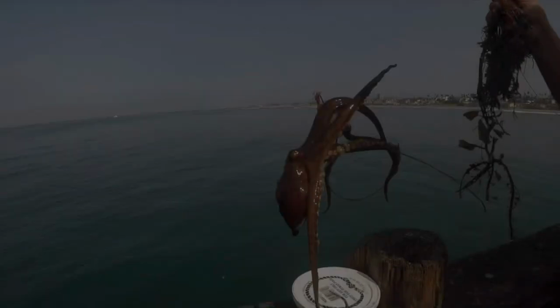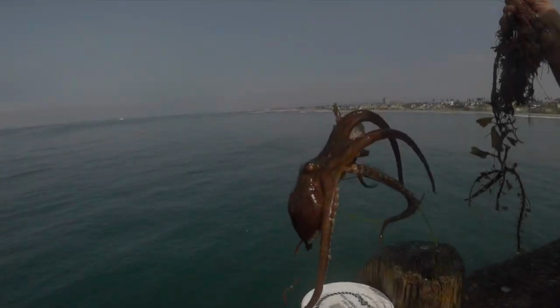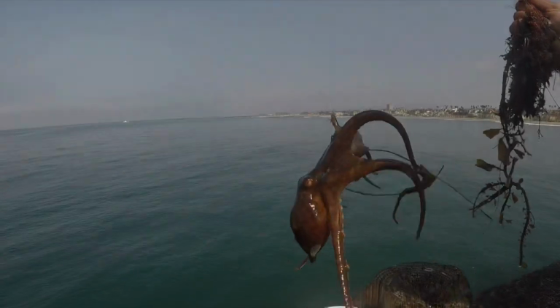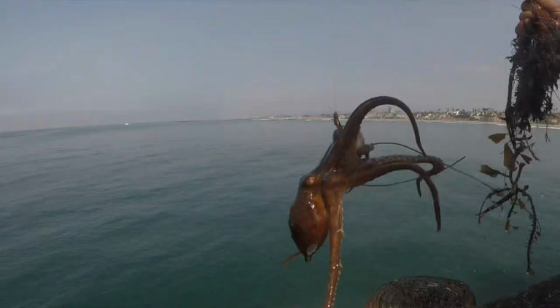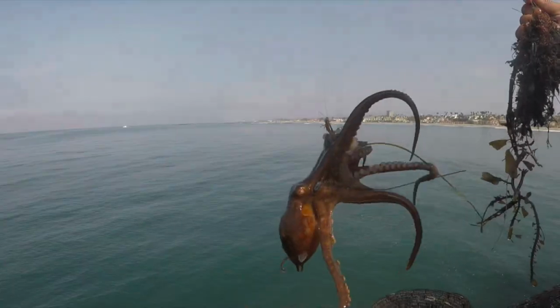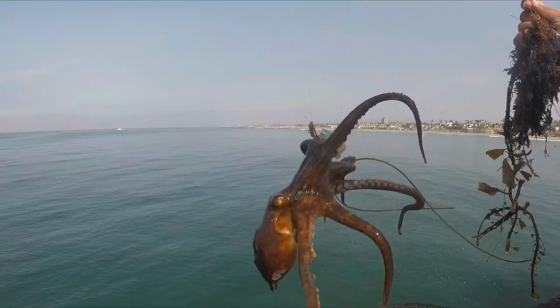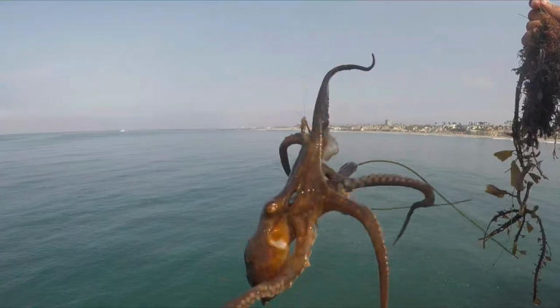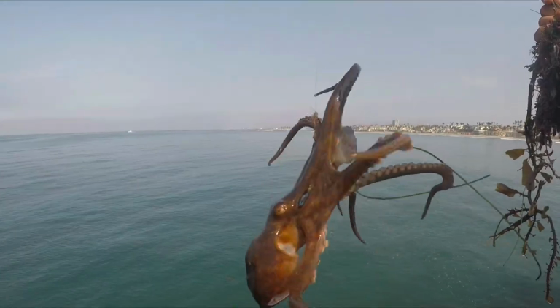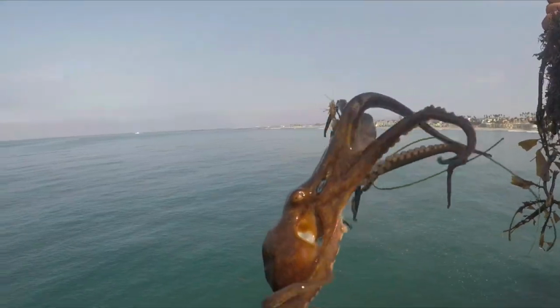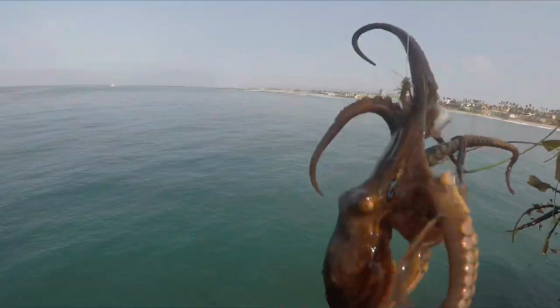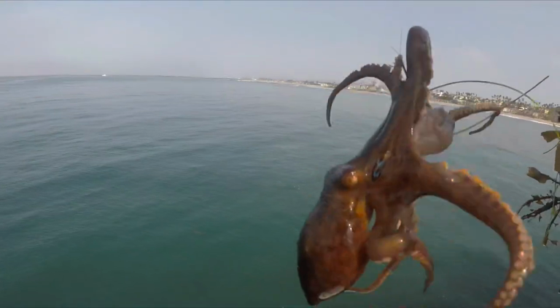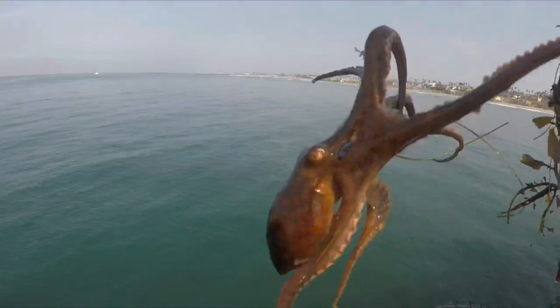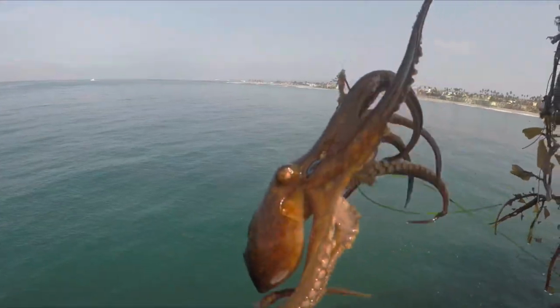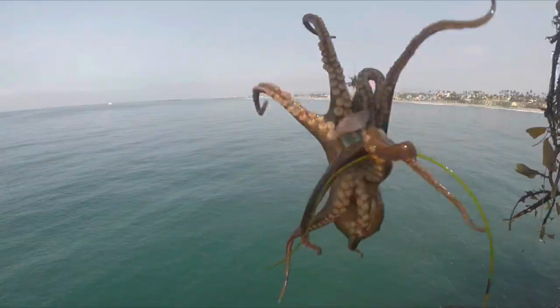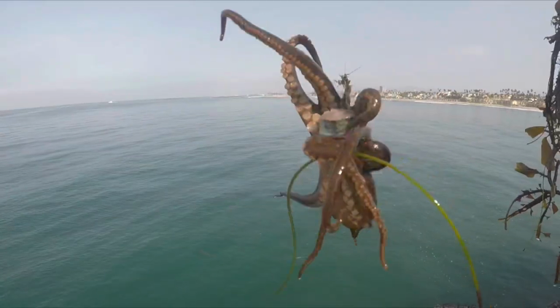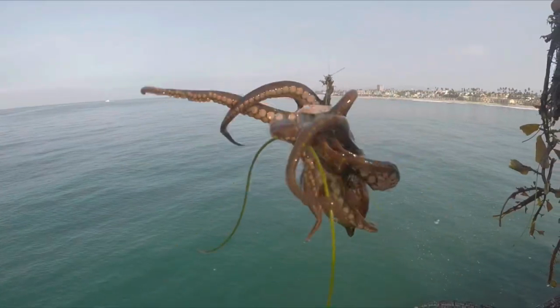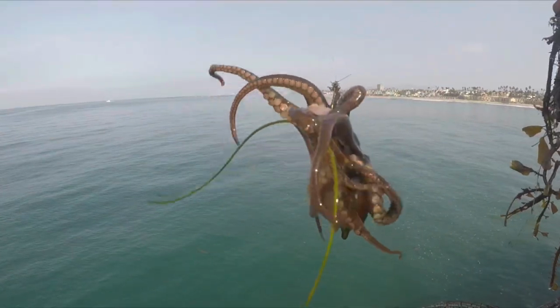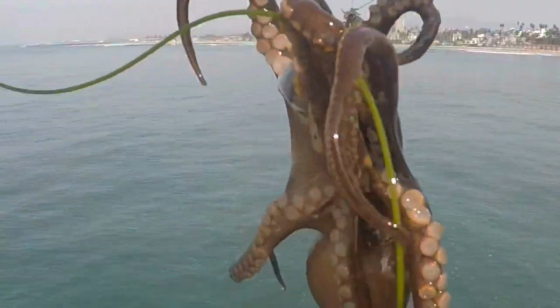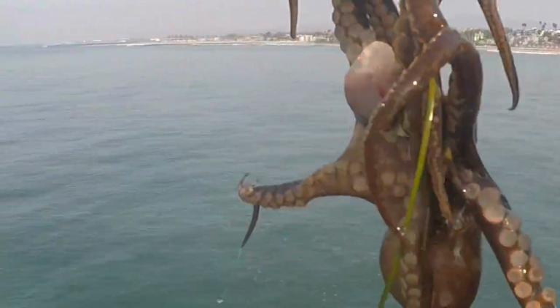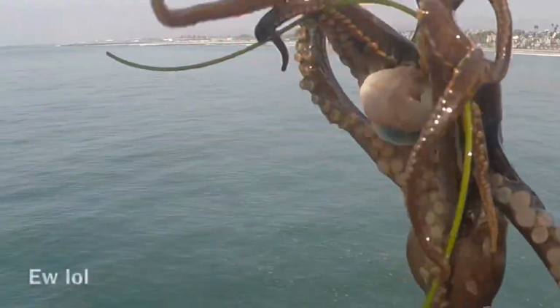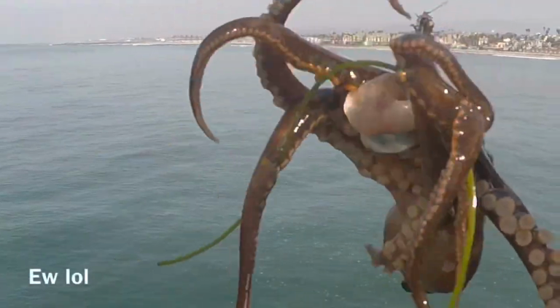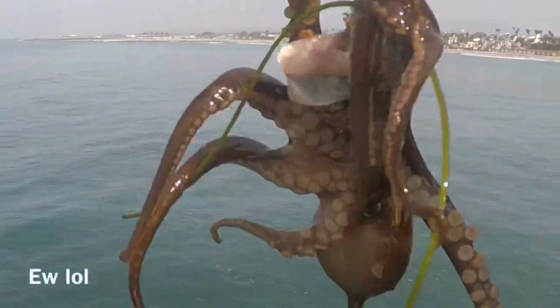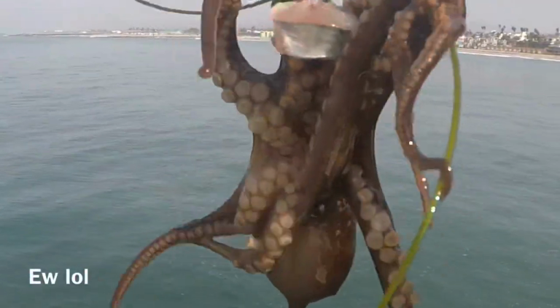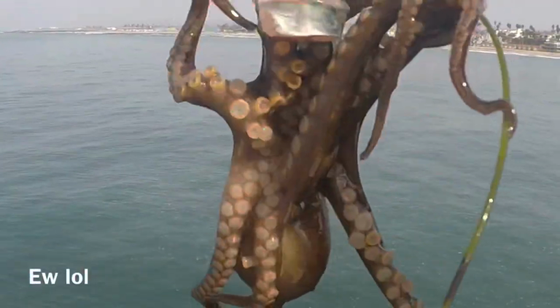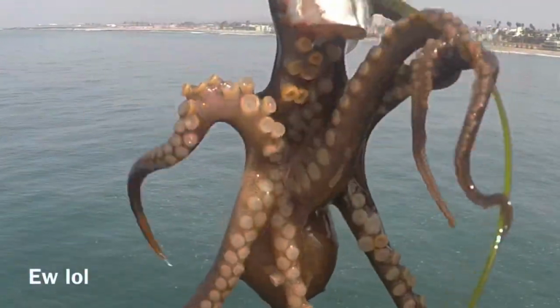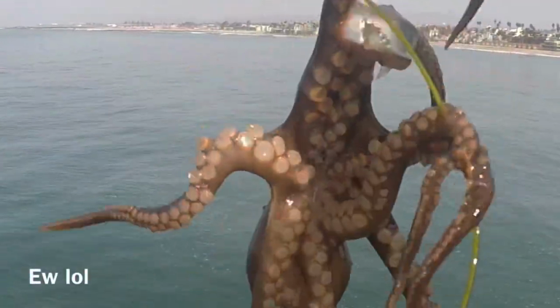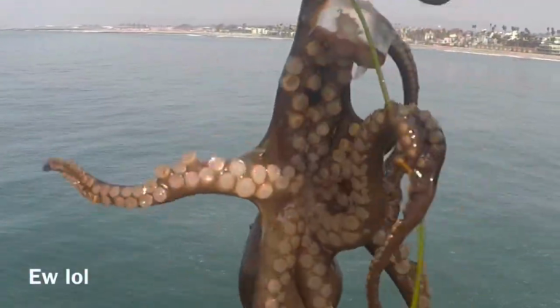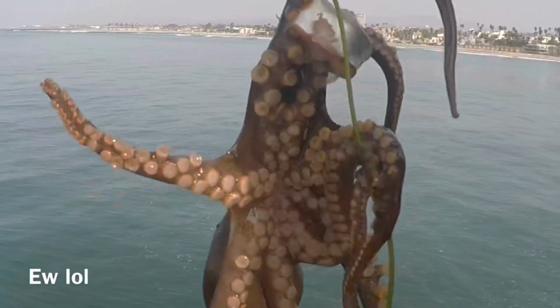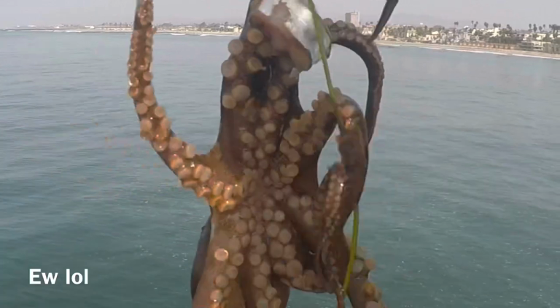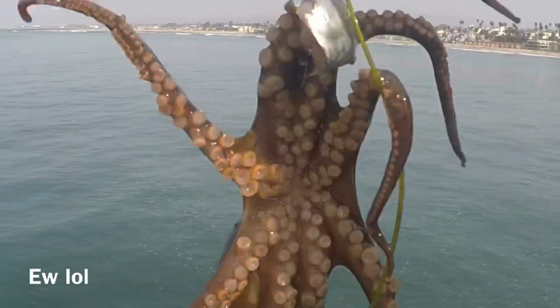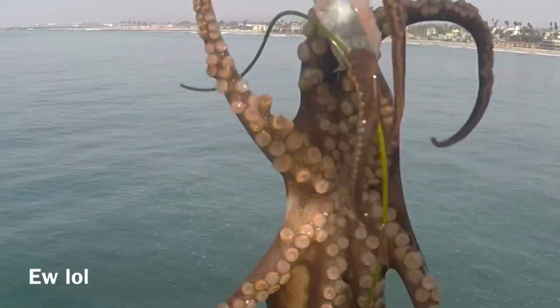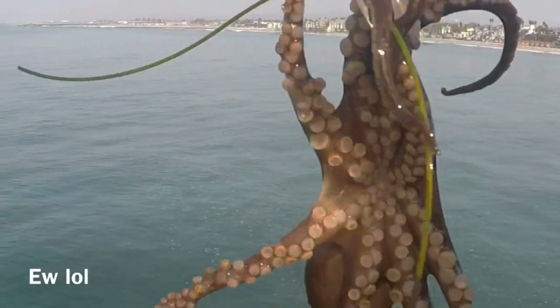There's an octopus here guys. Cool colors. But I heard all octopus are poisonous, so you gotta be careful.